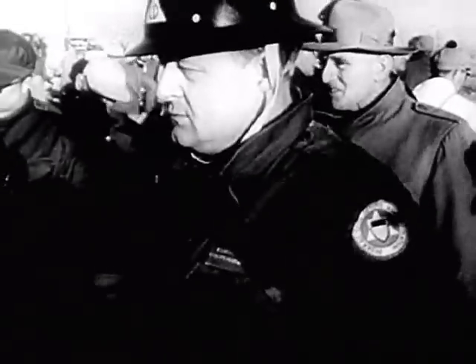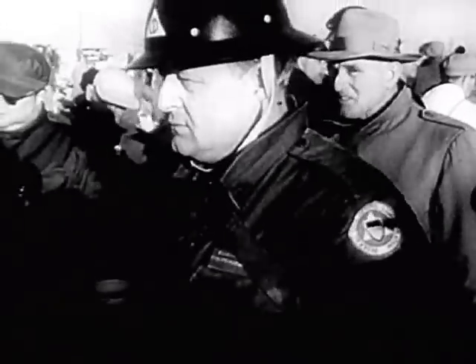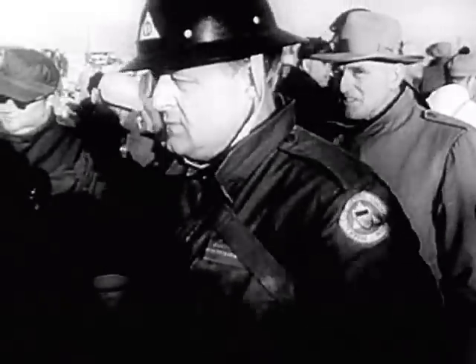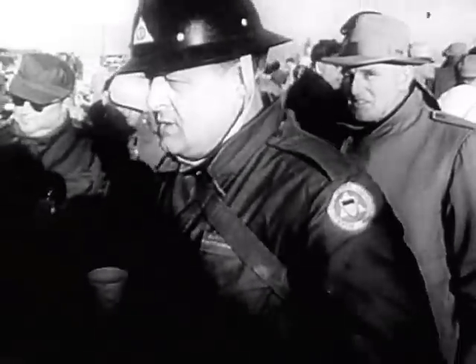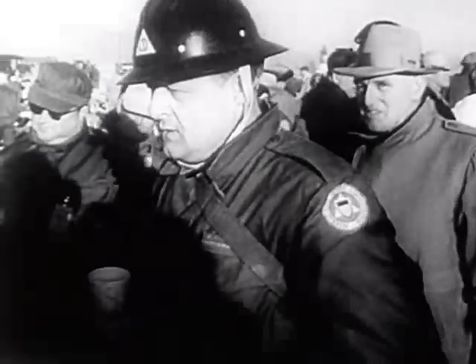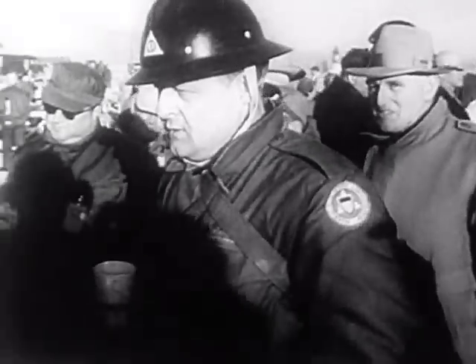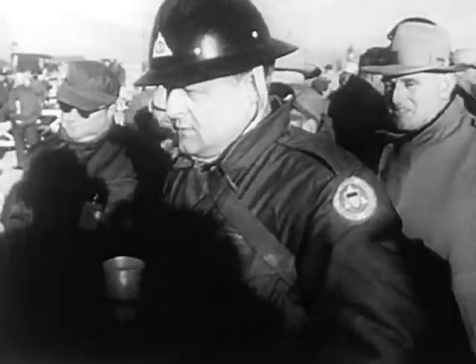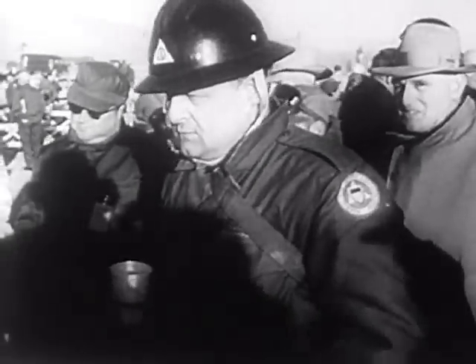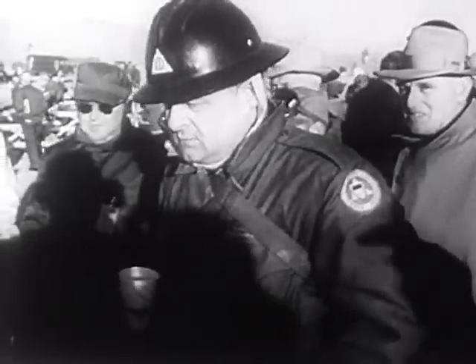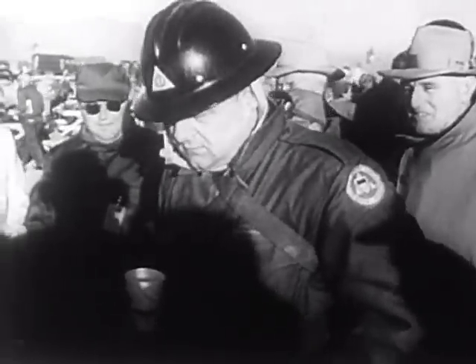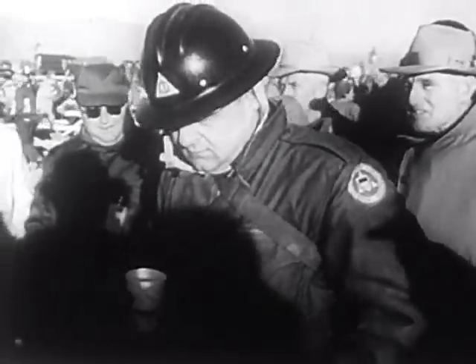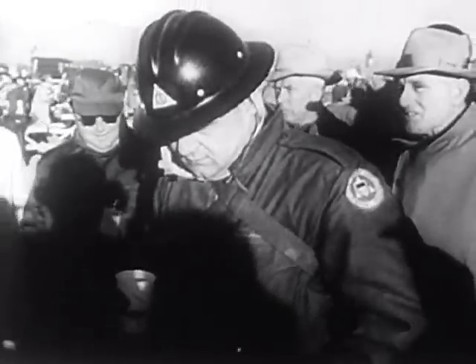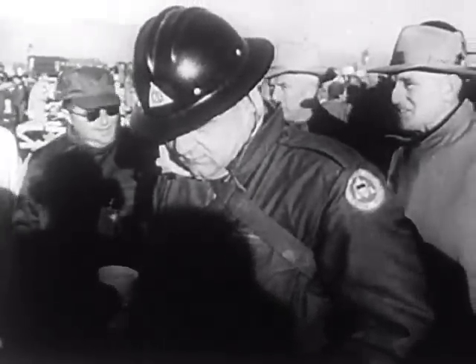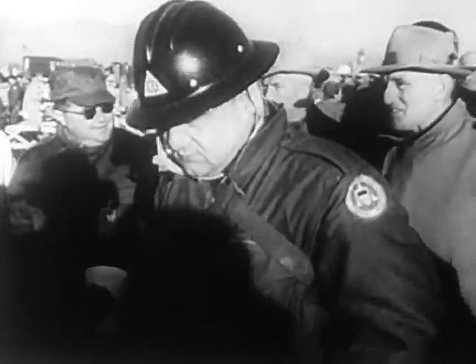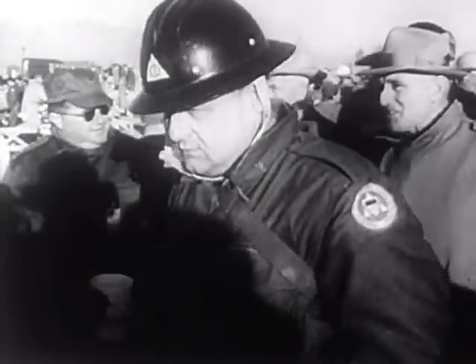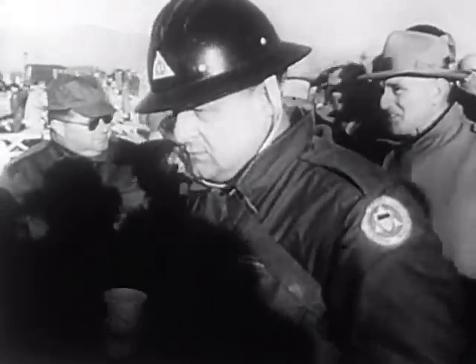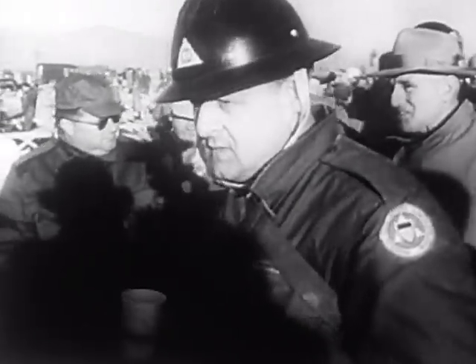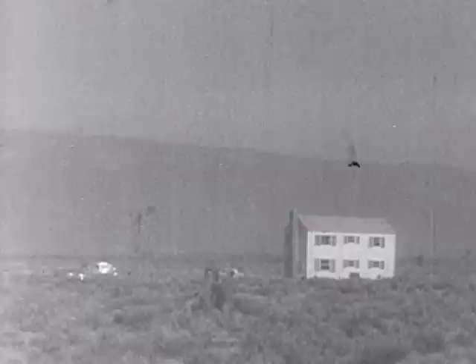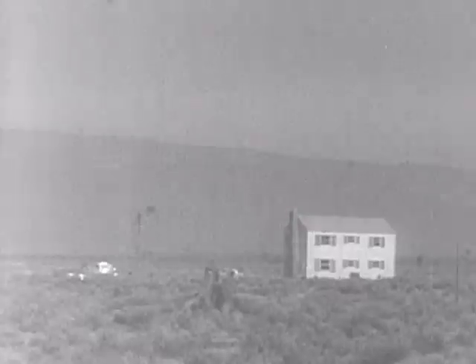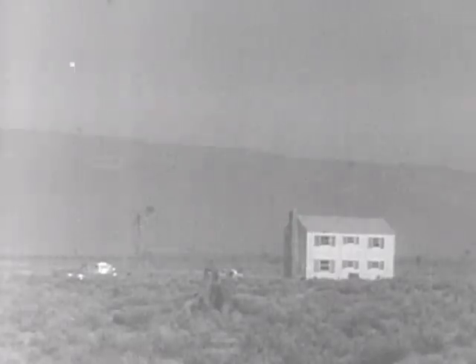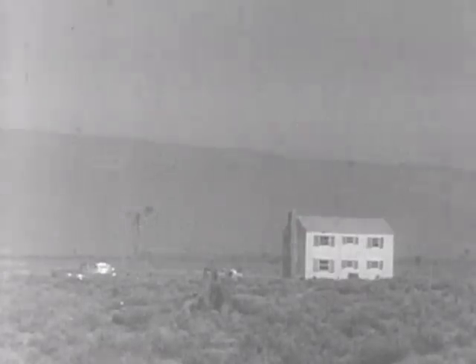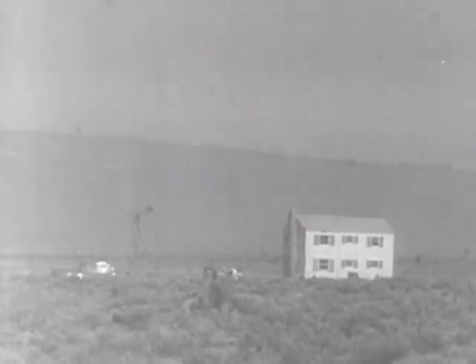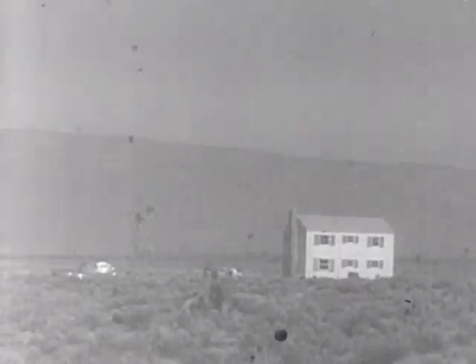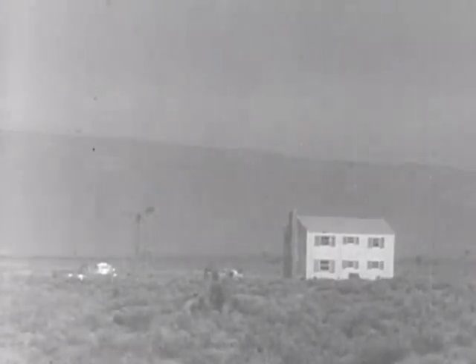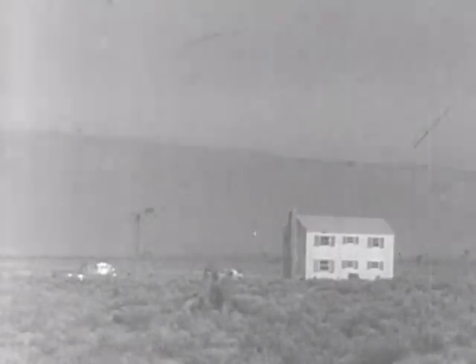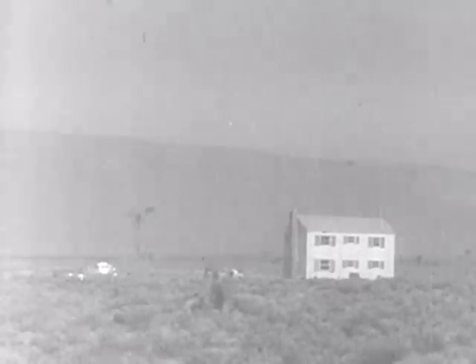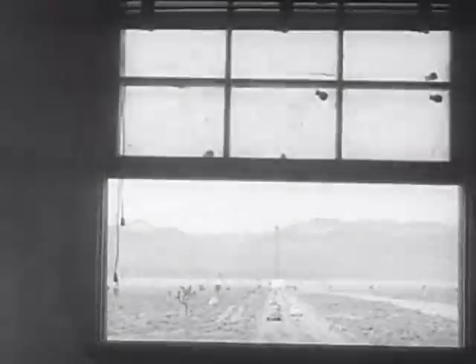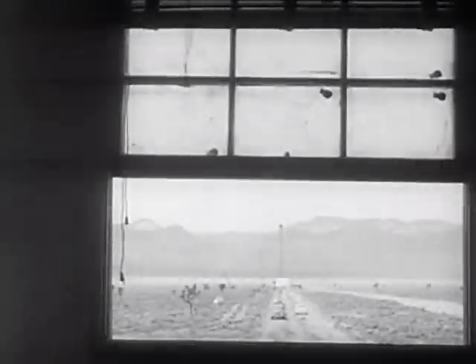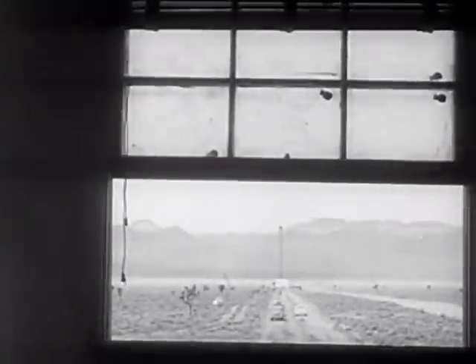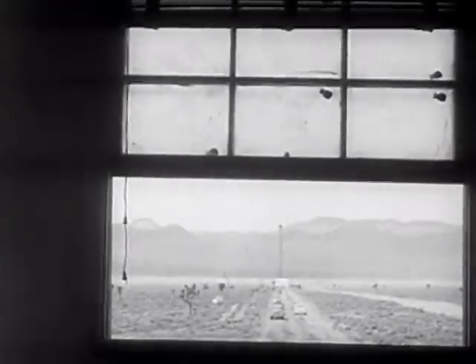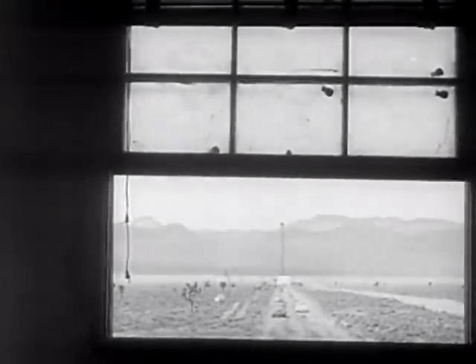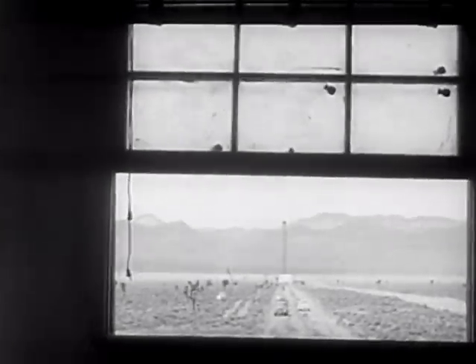Val Peterson, civil defense director, warns us to prepare, for this could be your house and your window.